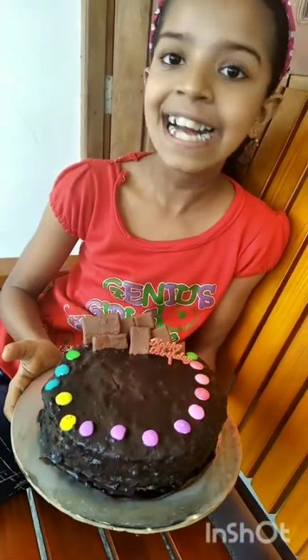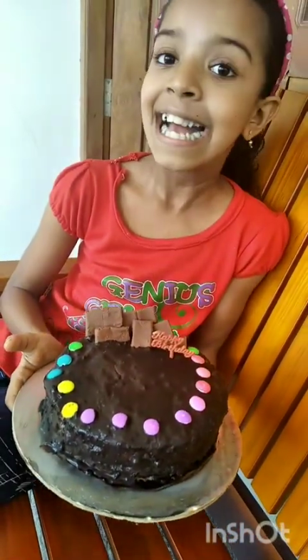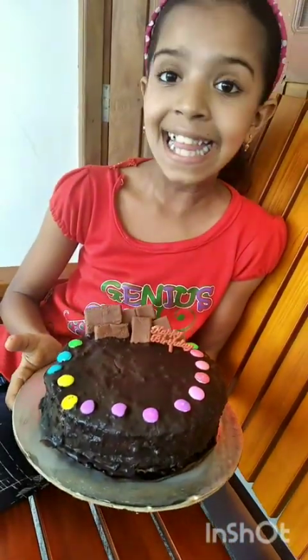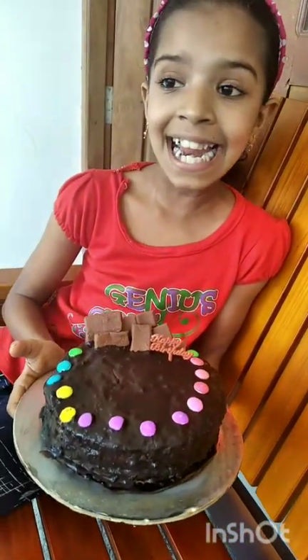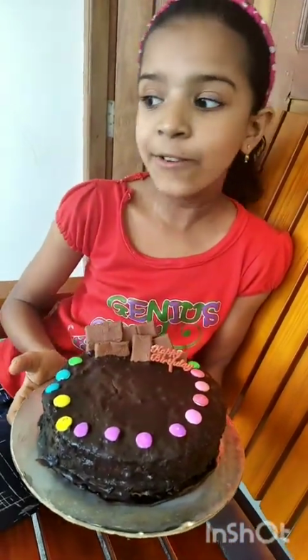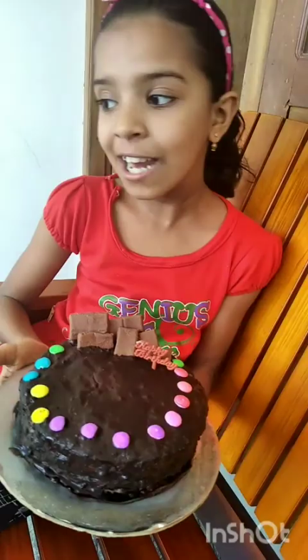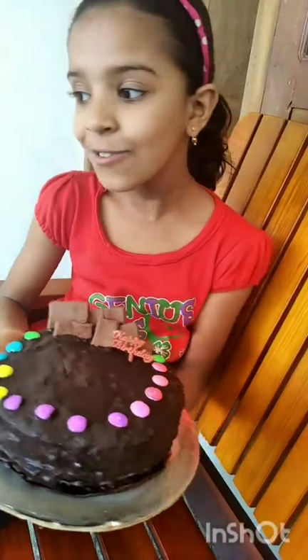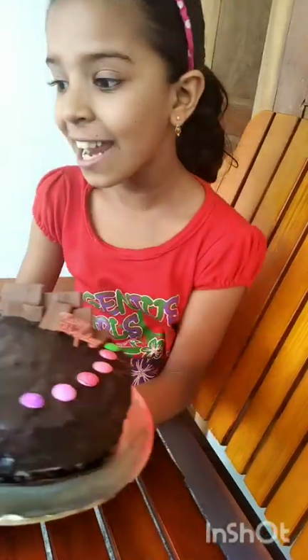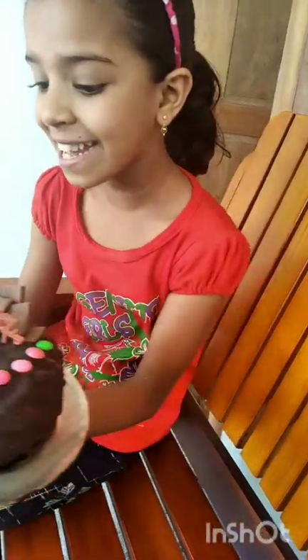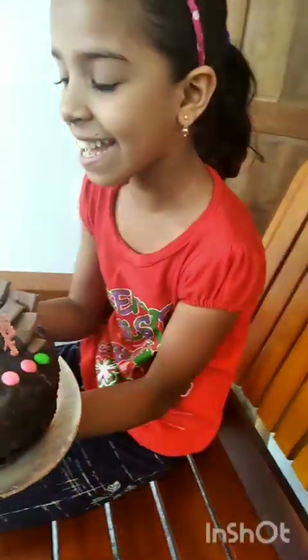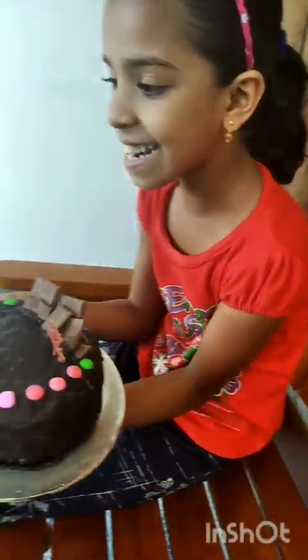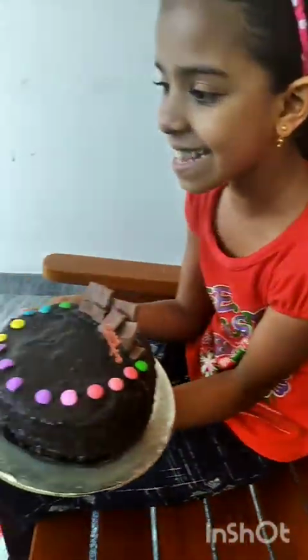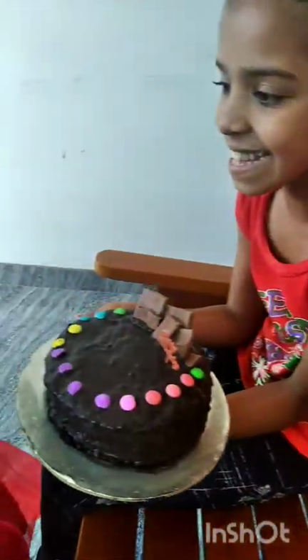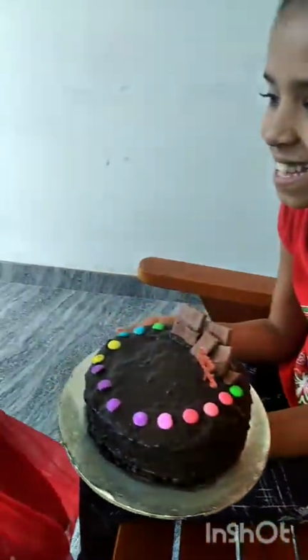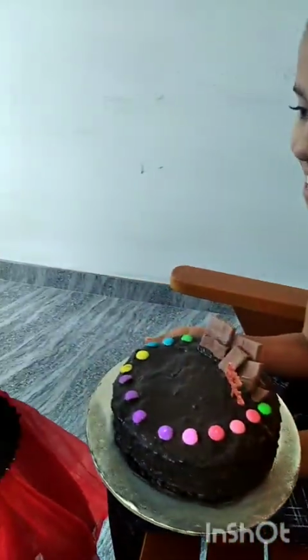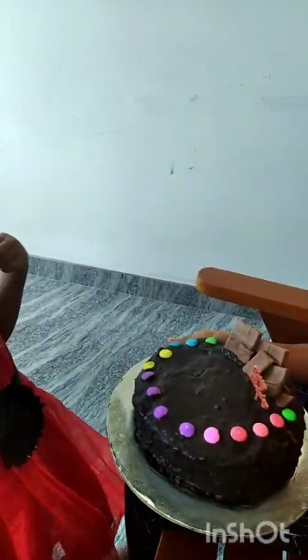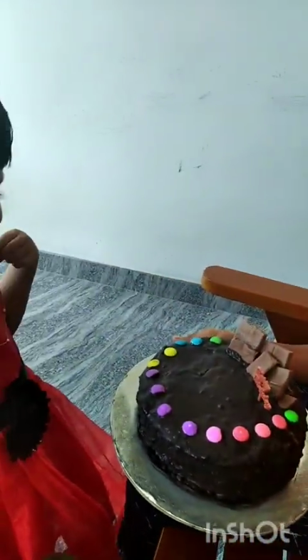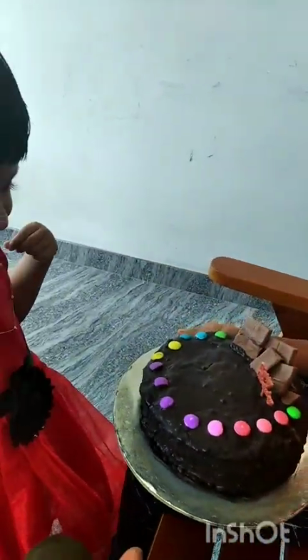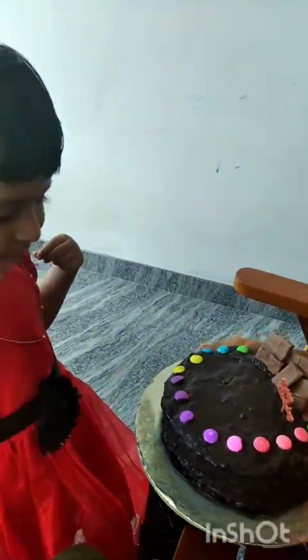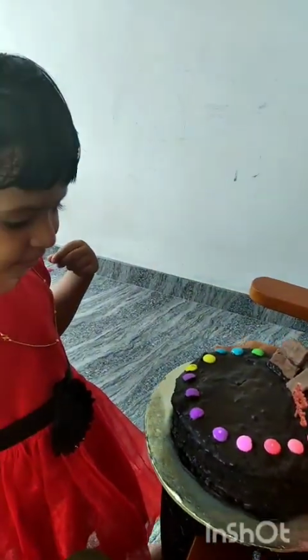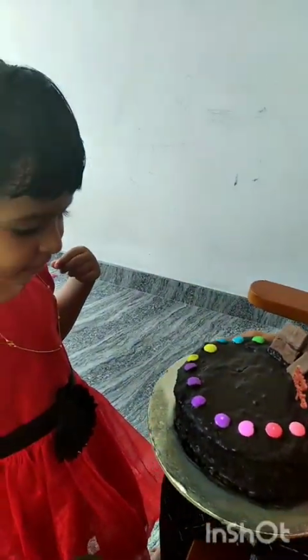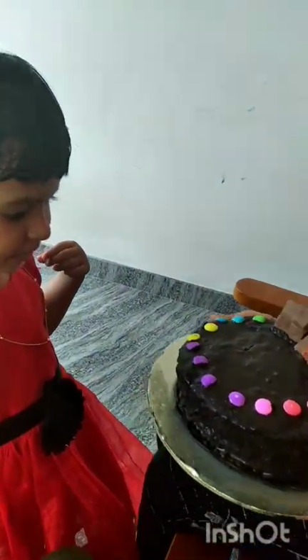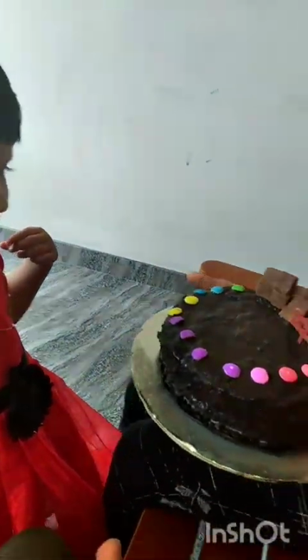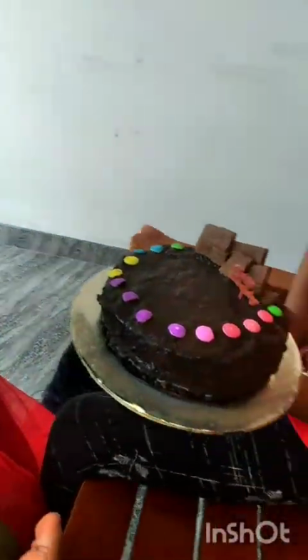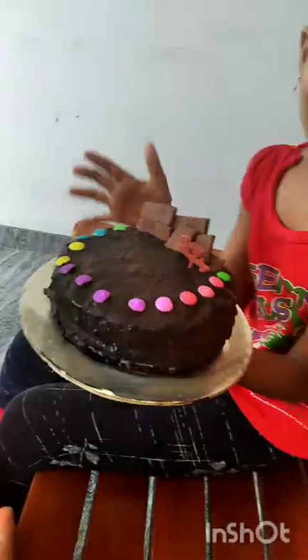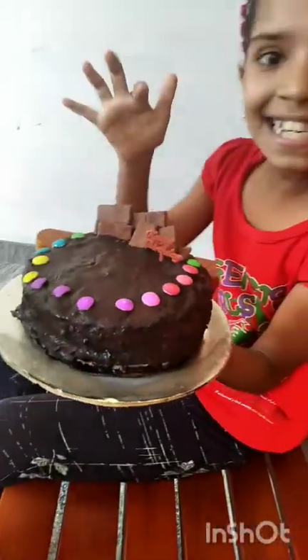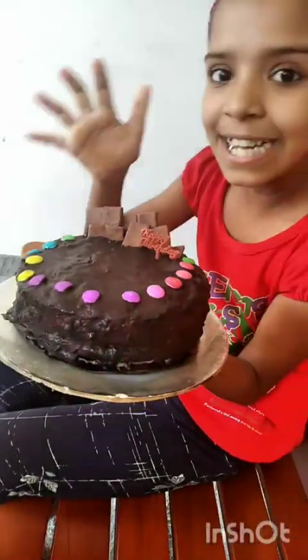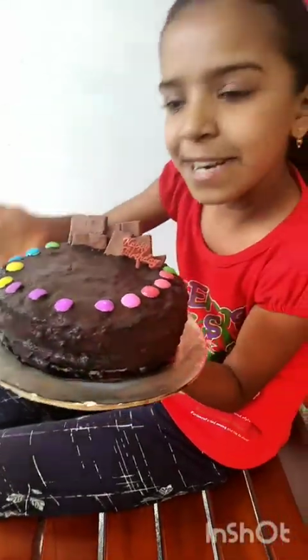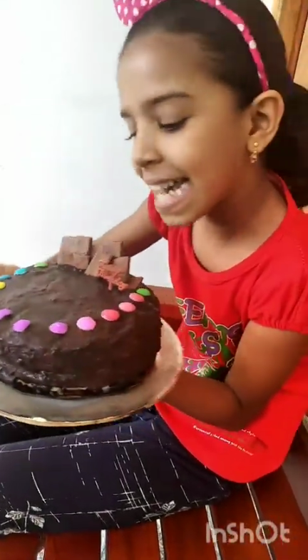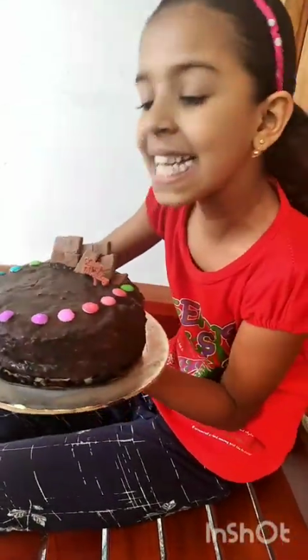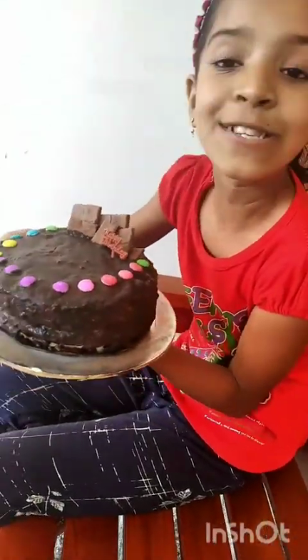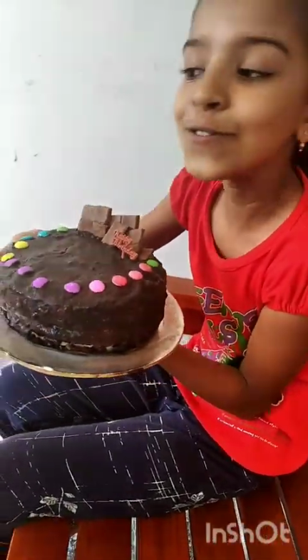Lulu is a cake. Now we are going to make a cake for Lulu.